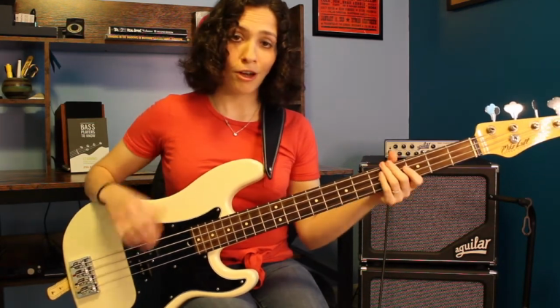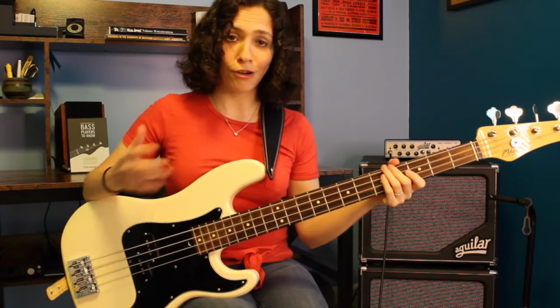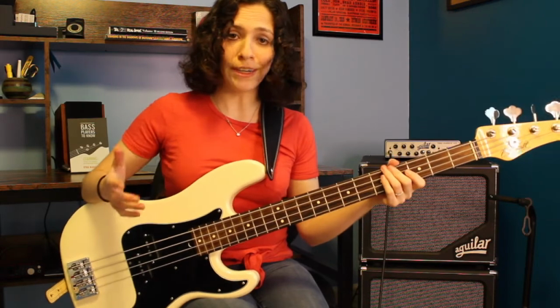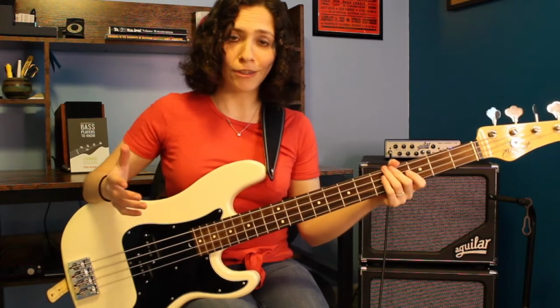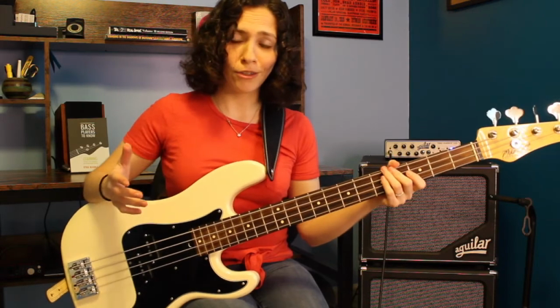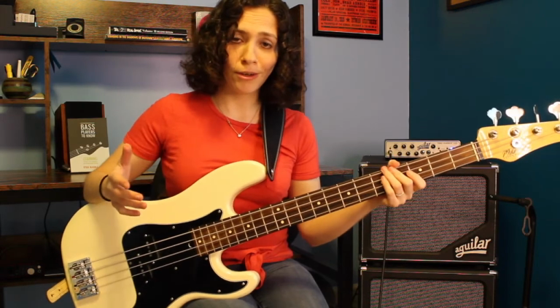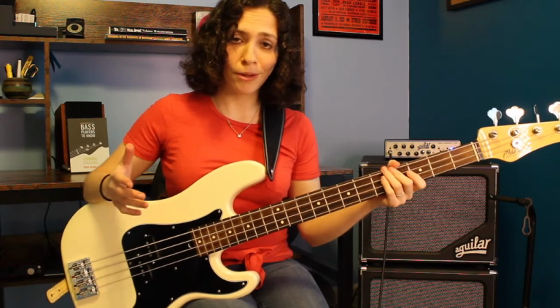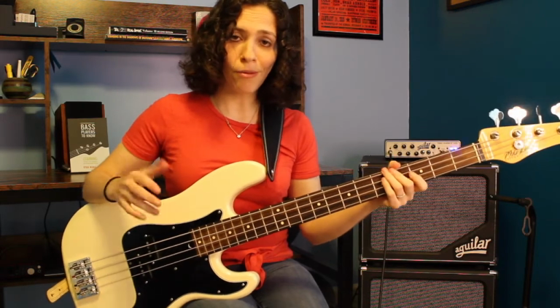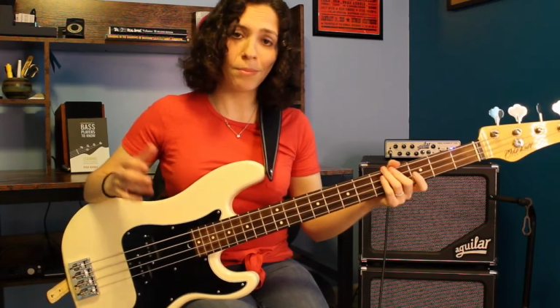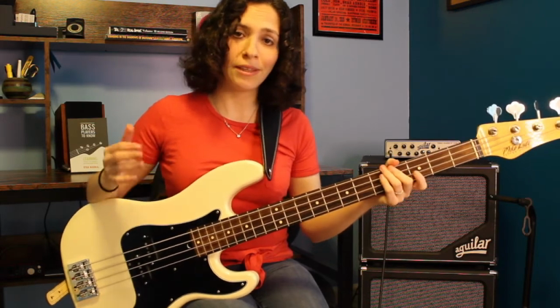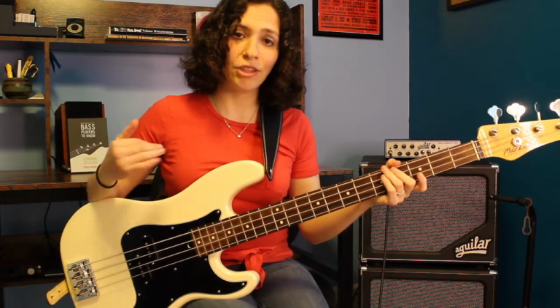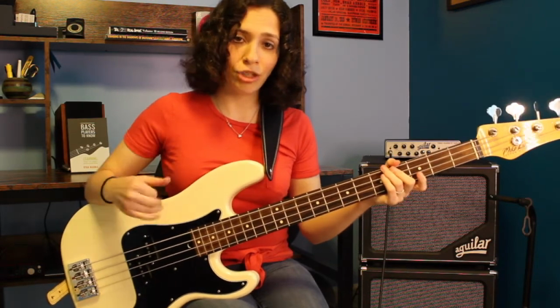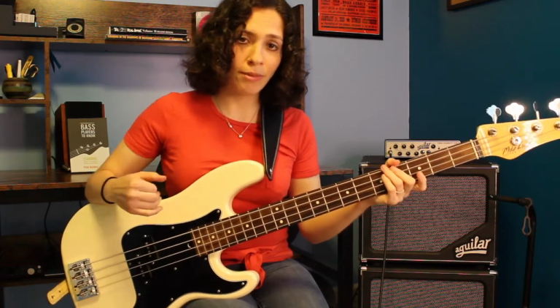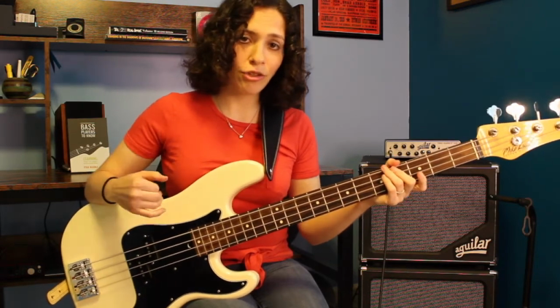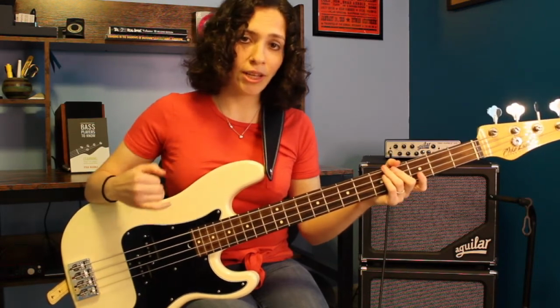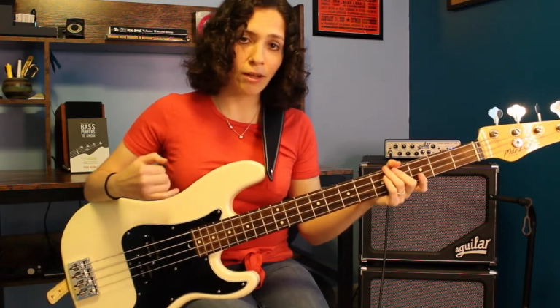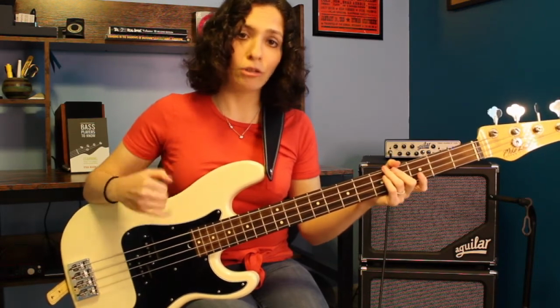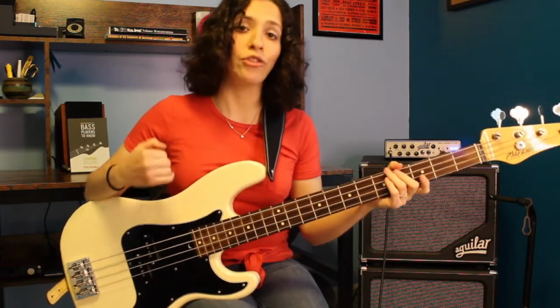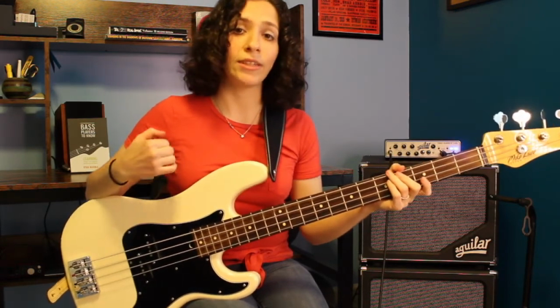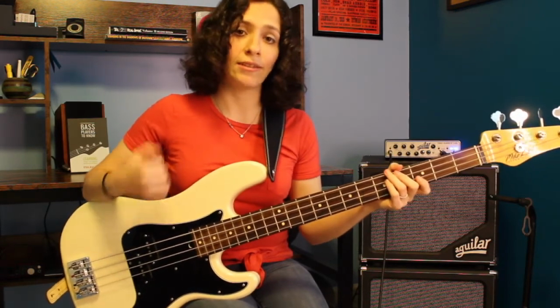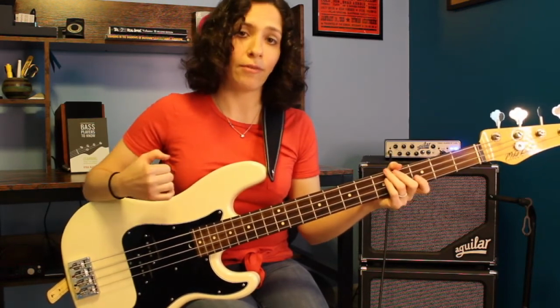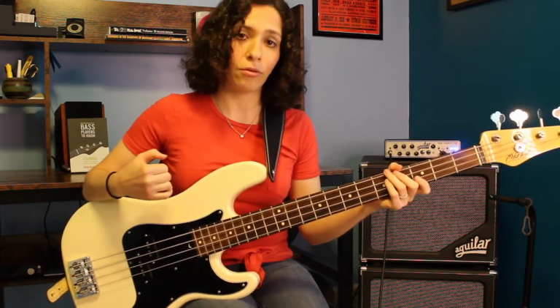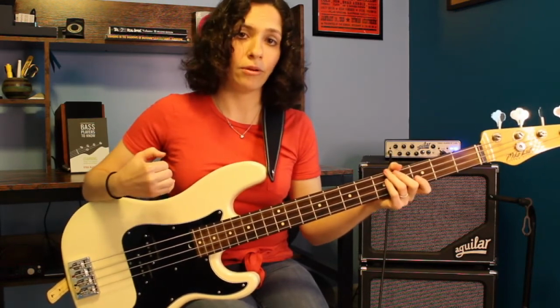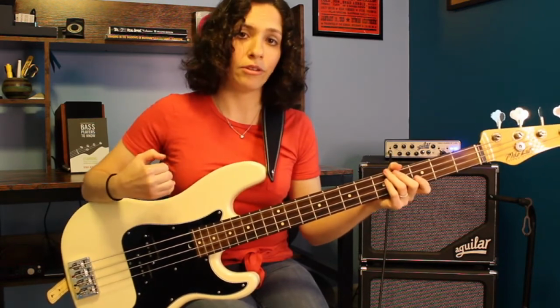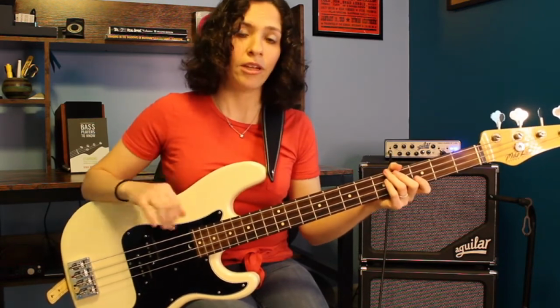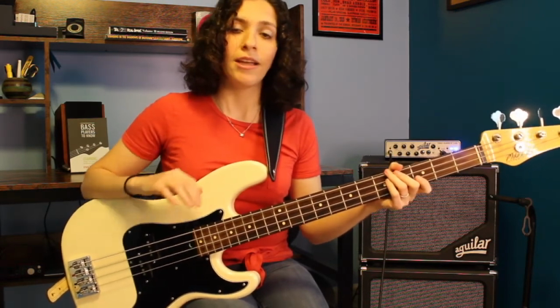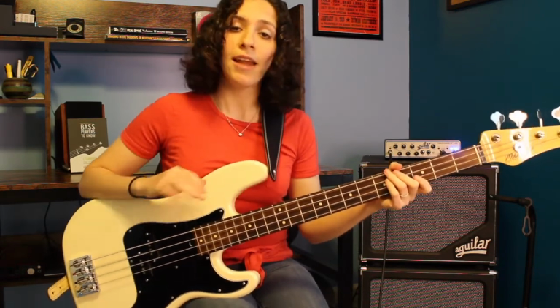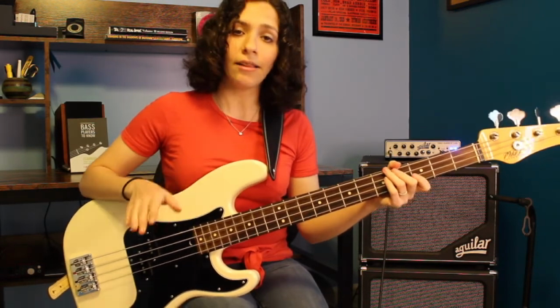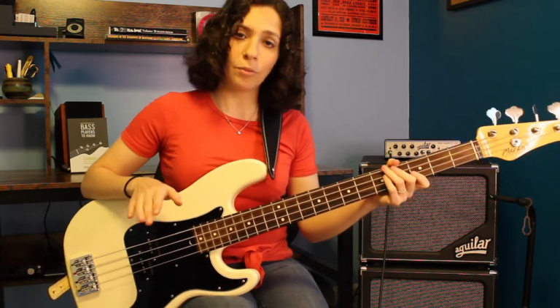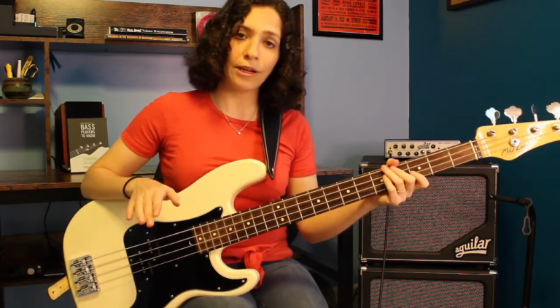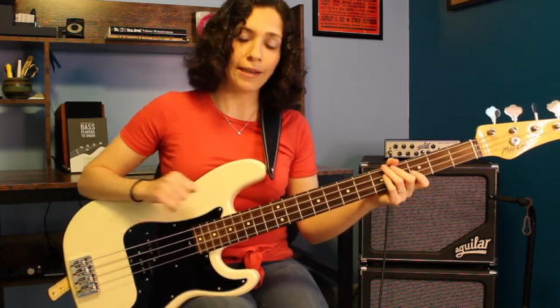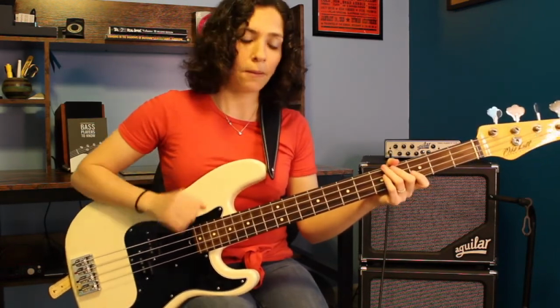Alright, so there we go — we played the G major scale using 7th chords. Now let's break it down.